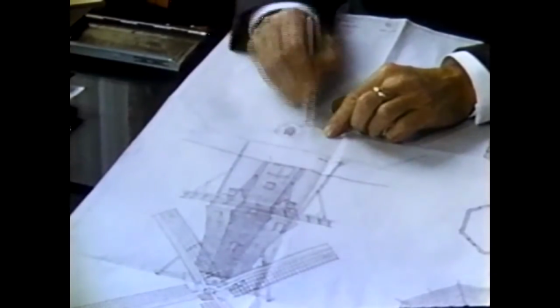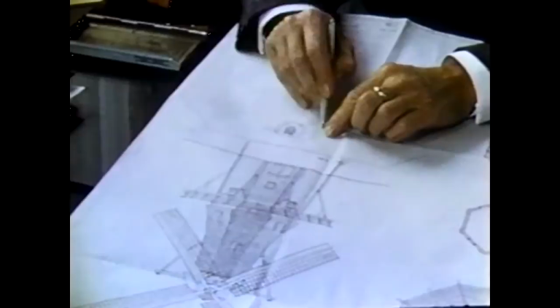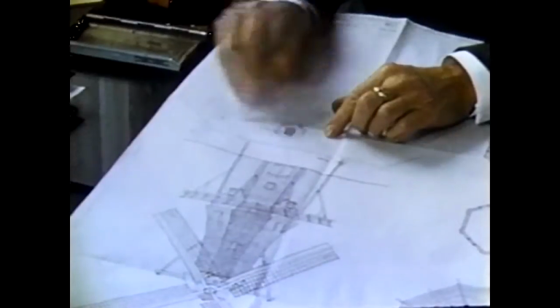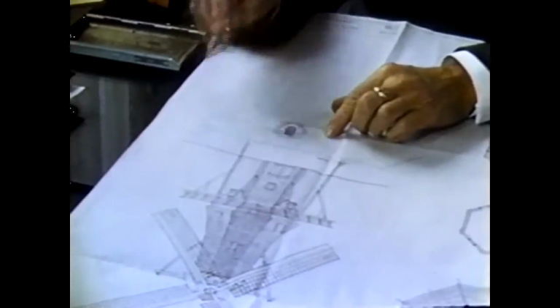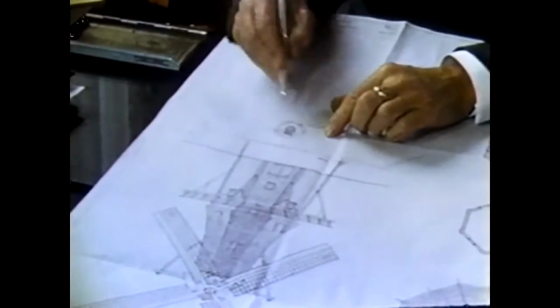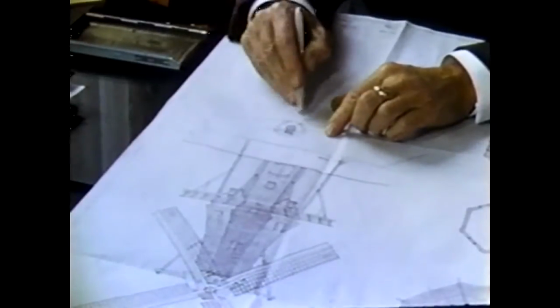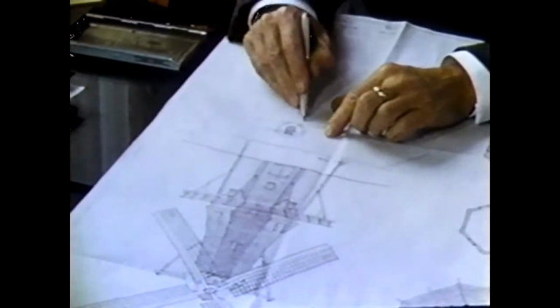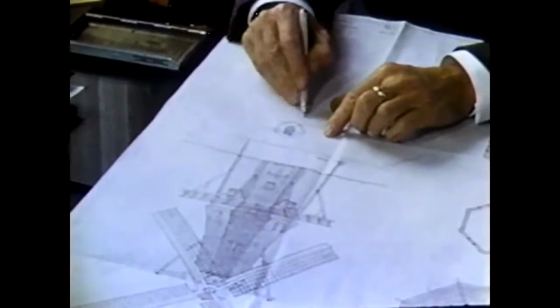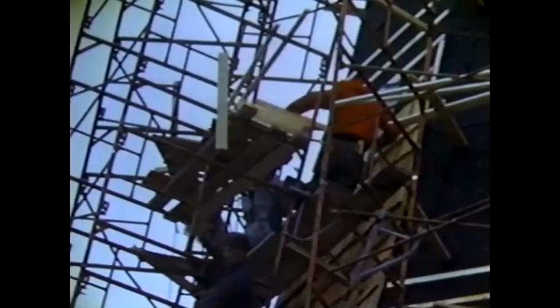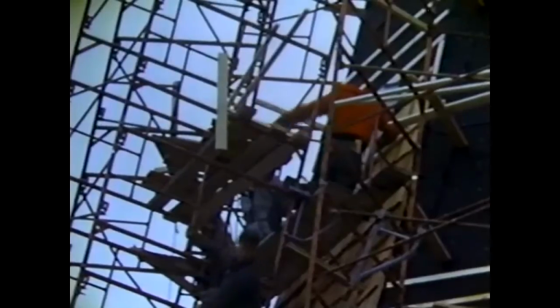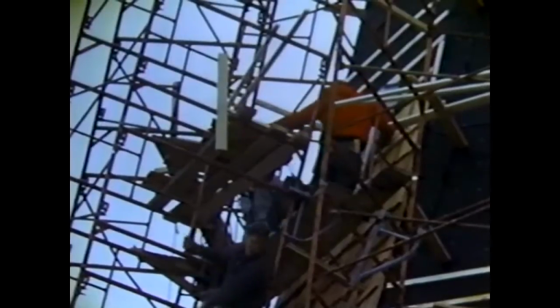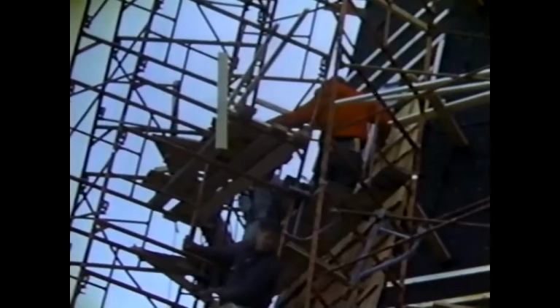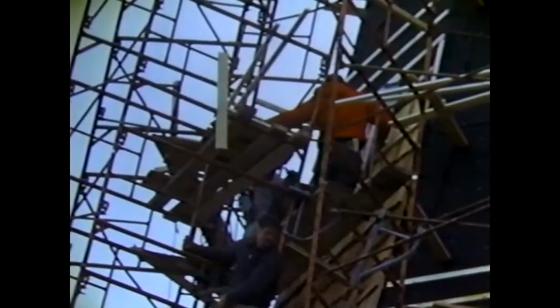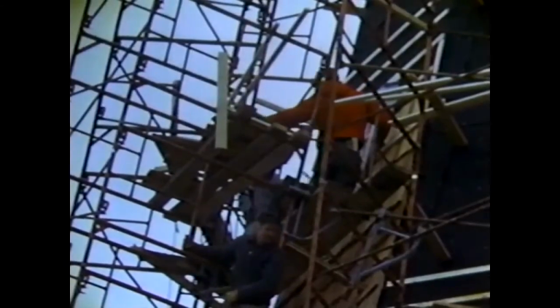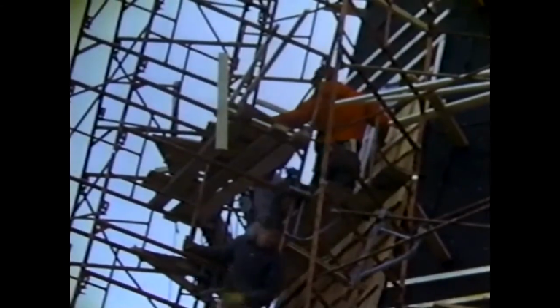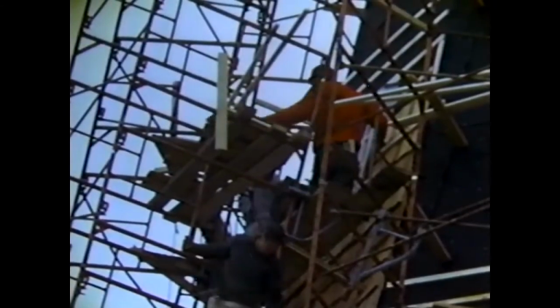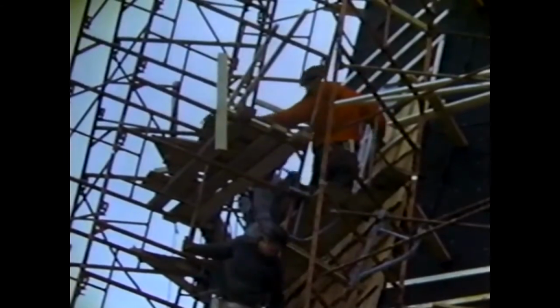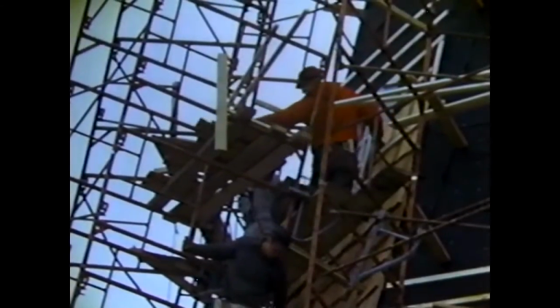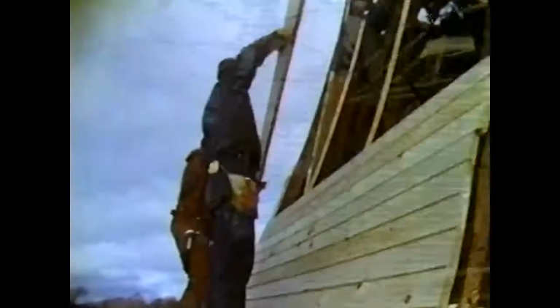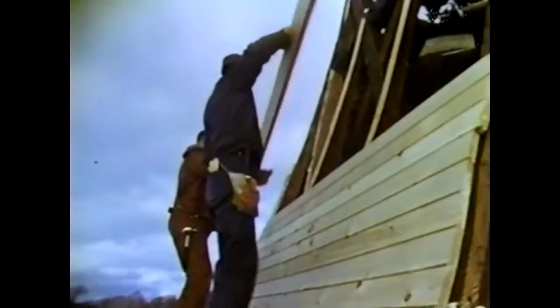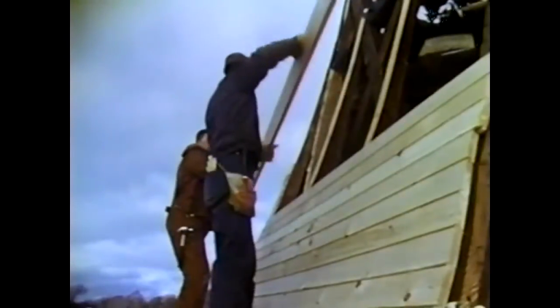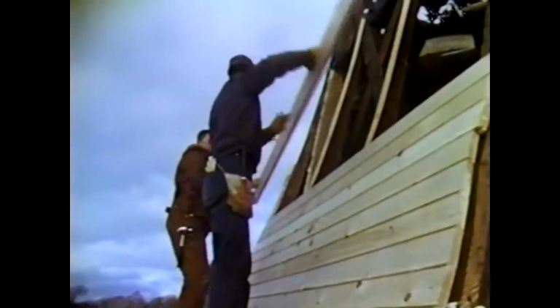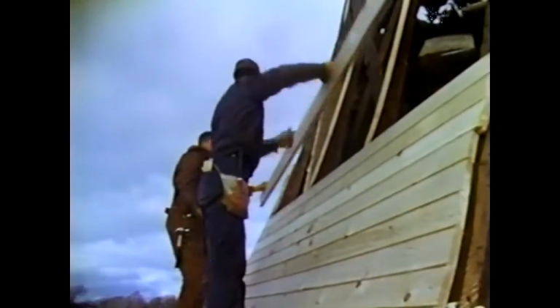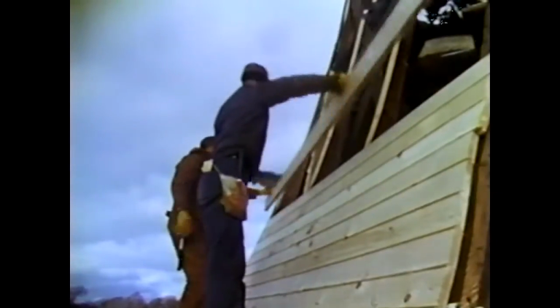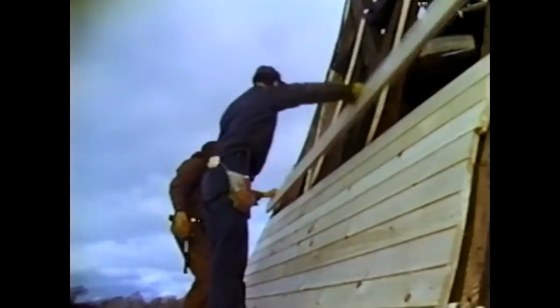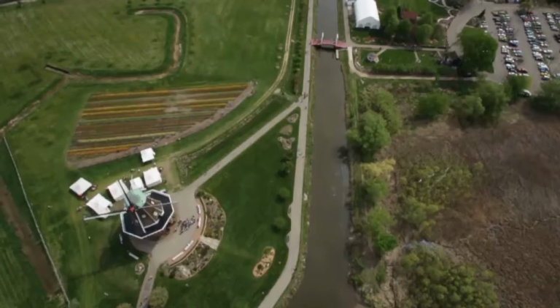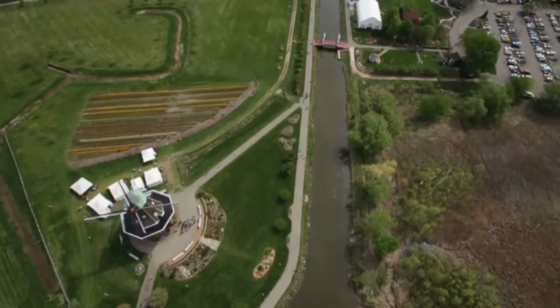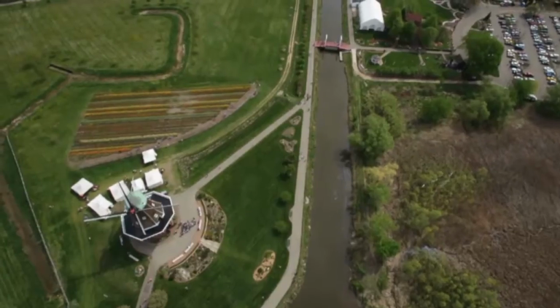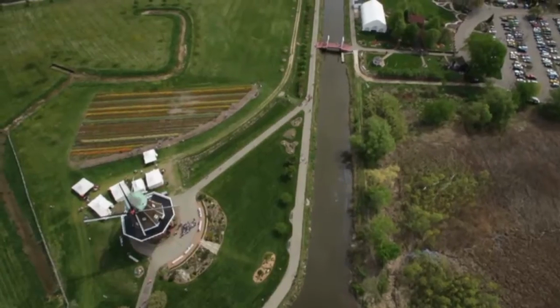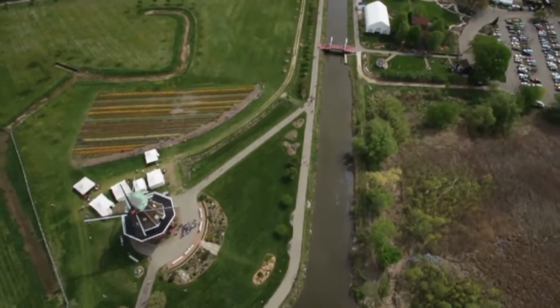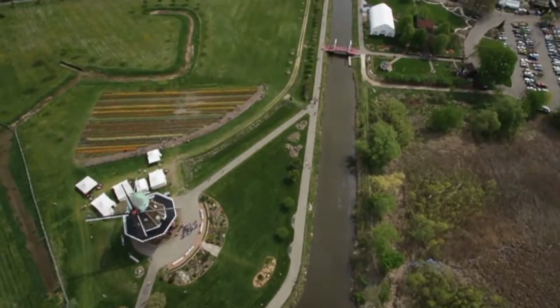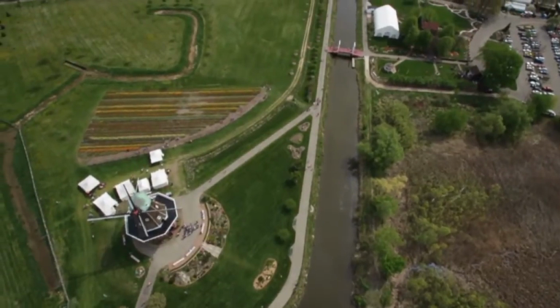Windmill Island was created for Desjuan by doing what the Dutch had always done: digging a canal and draining the land.